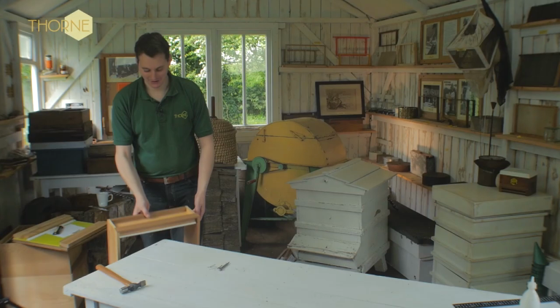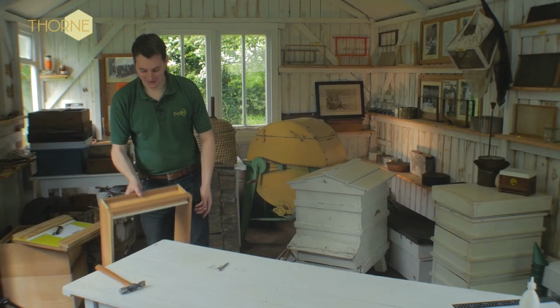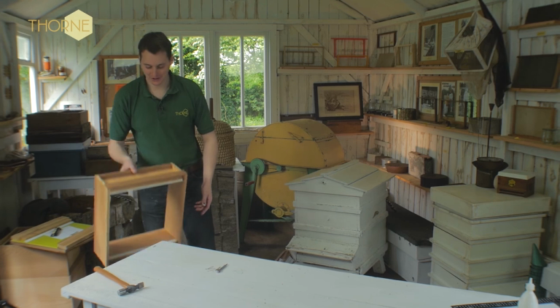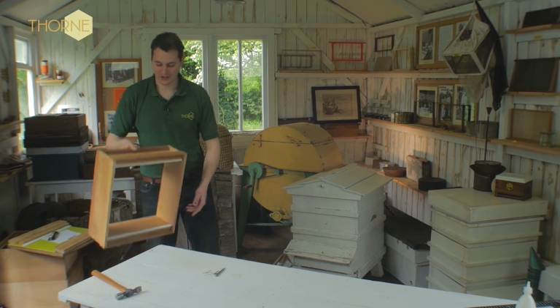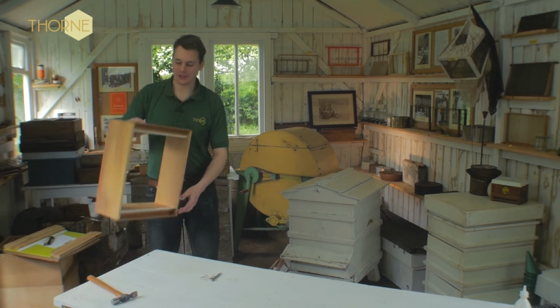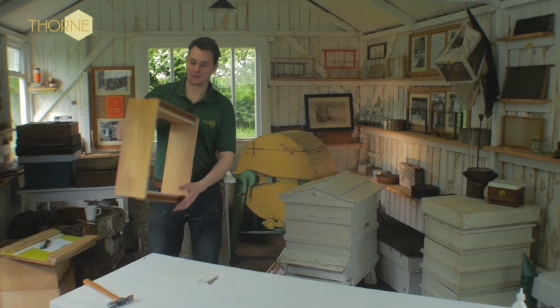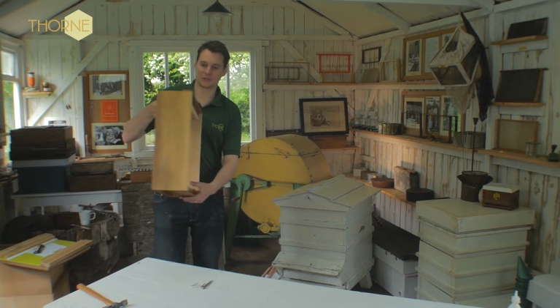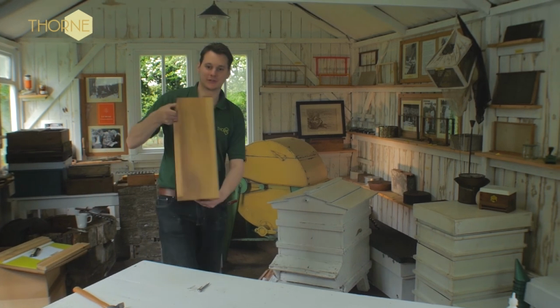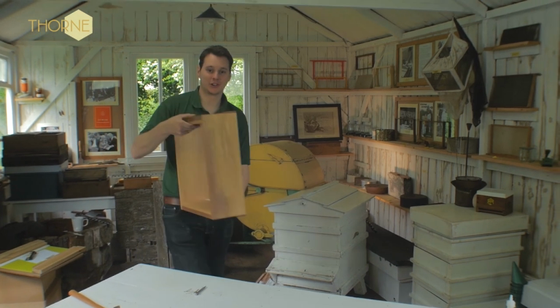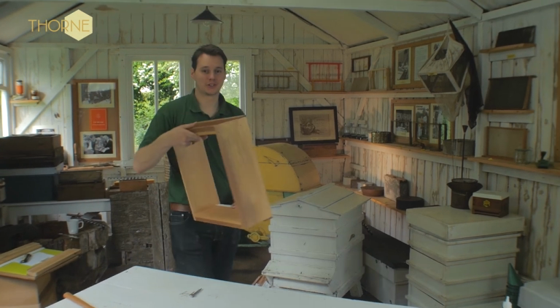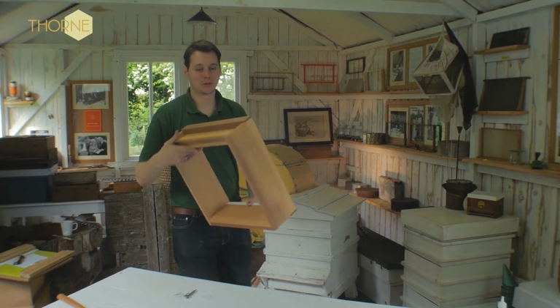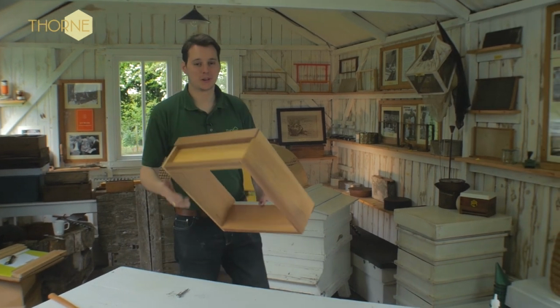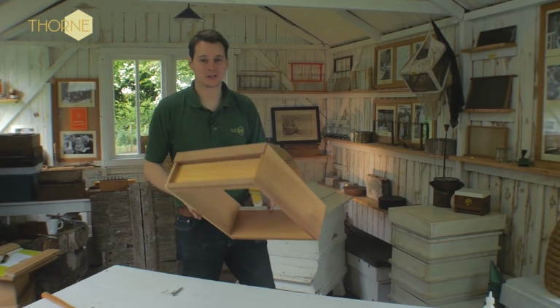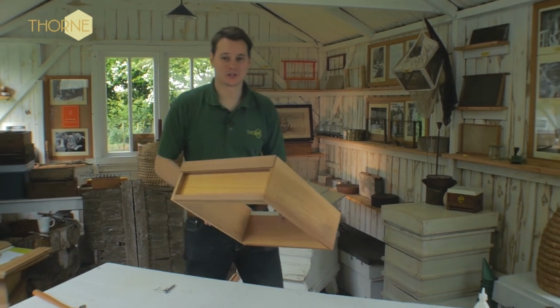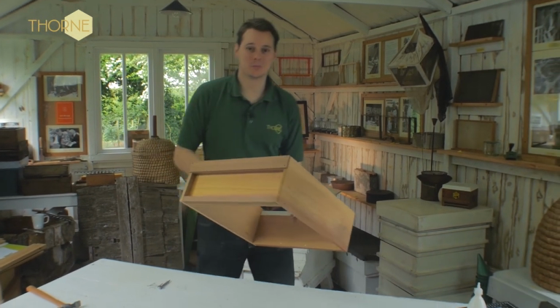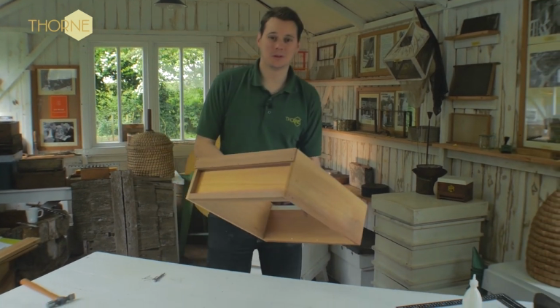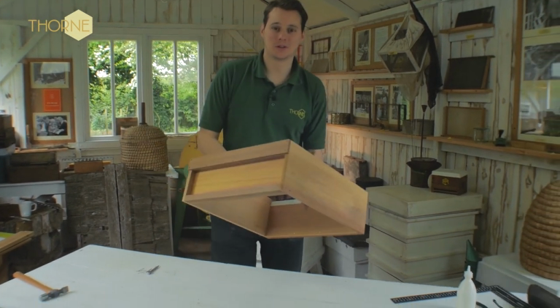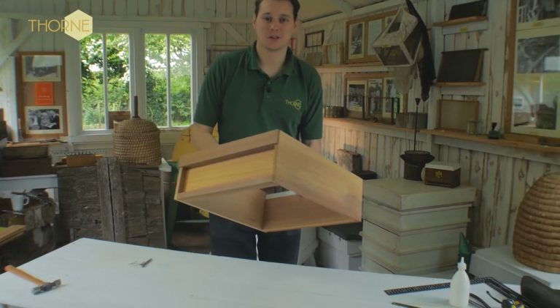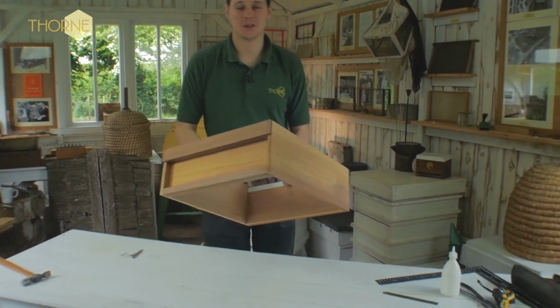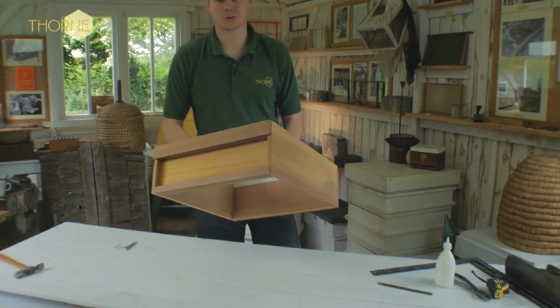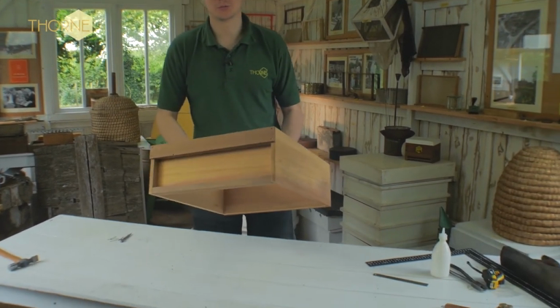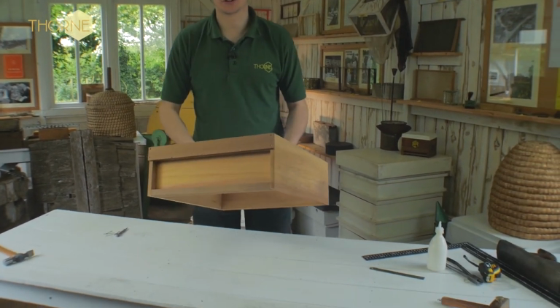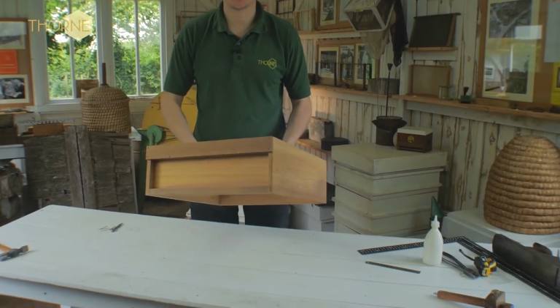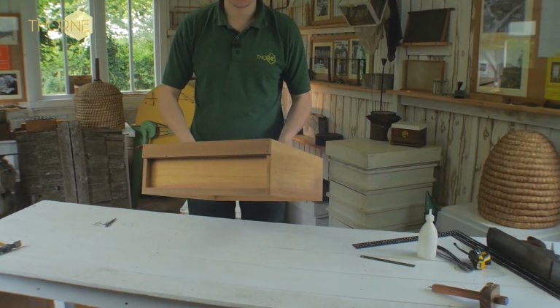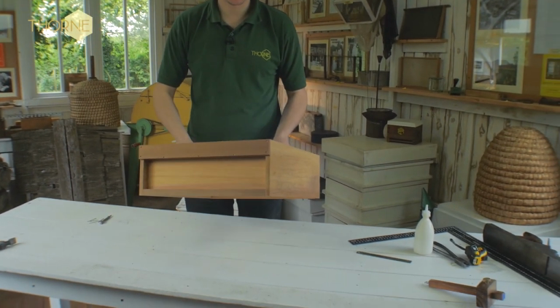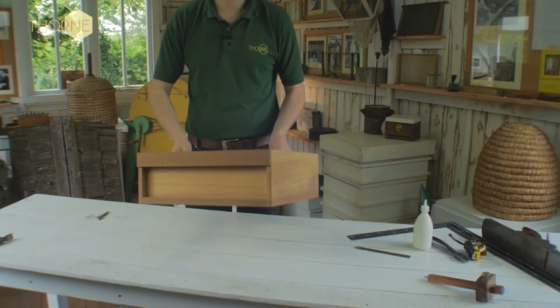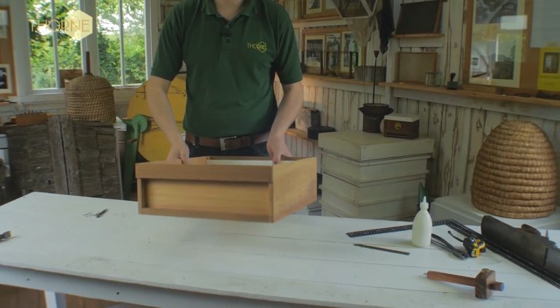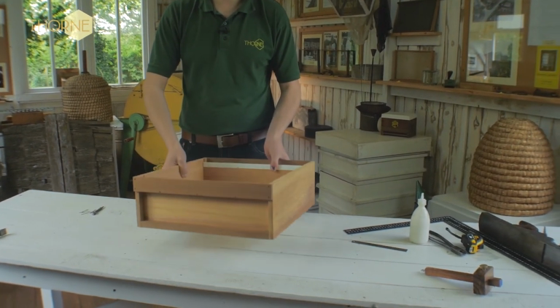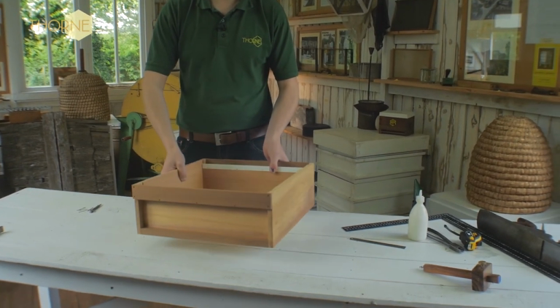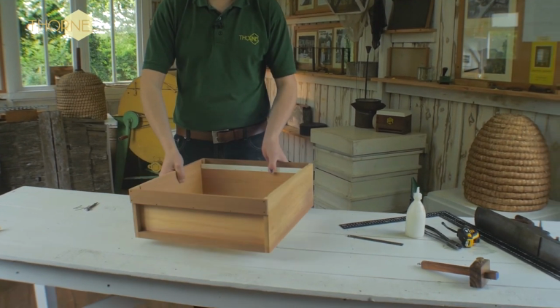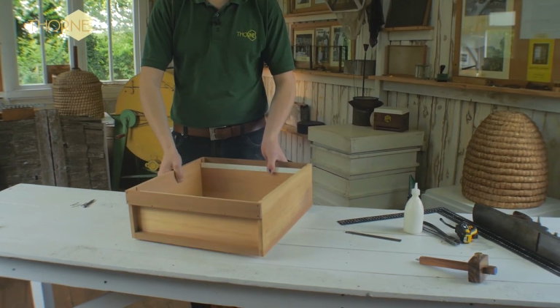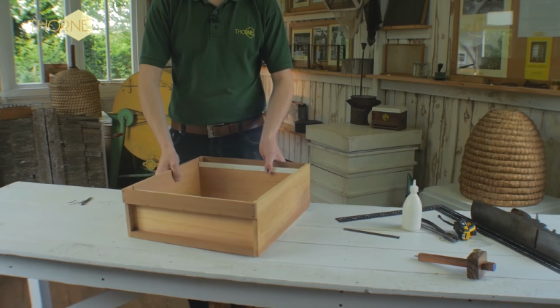So here you have your finished WBC super, all ready for your frames to go straight in. We'll see you next time.